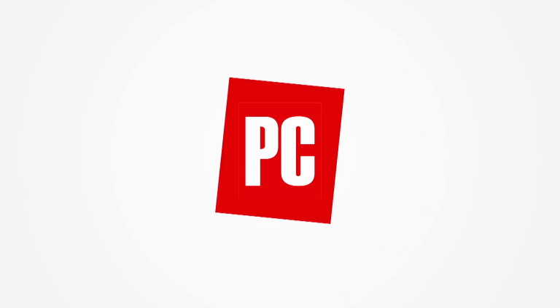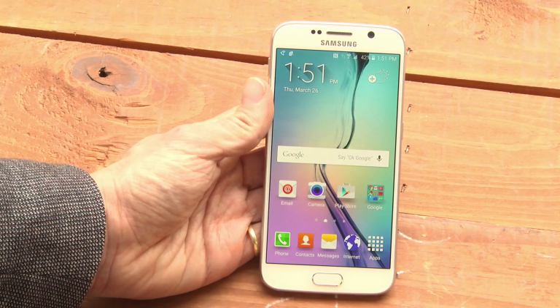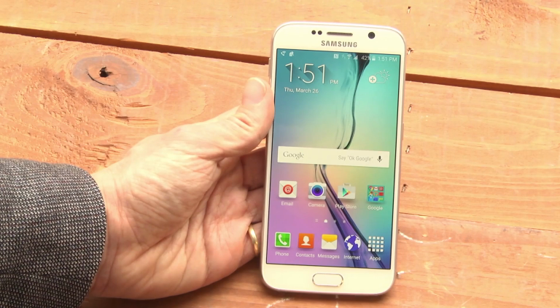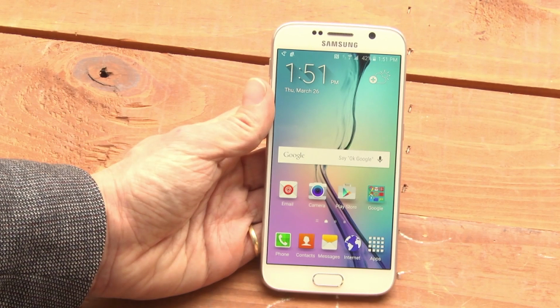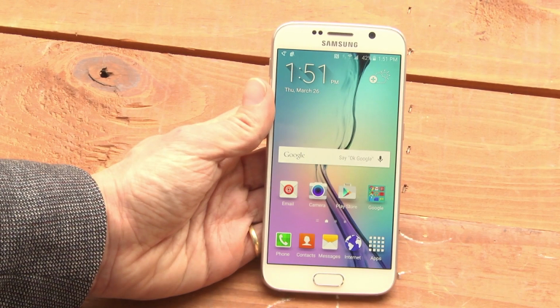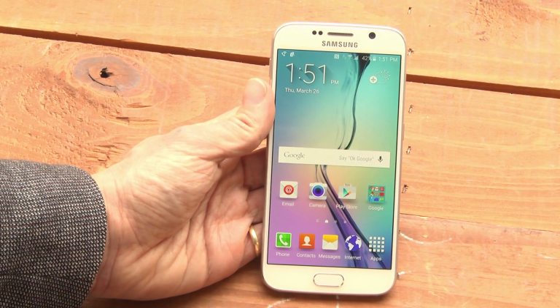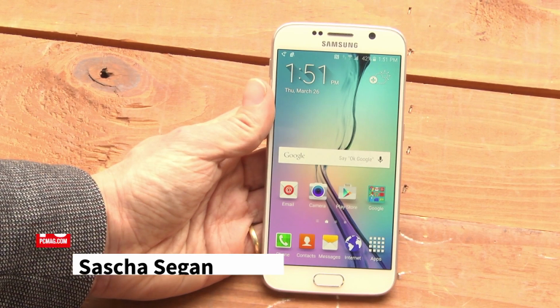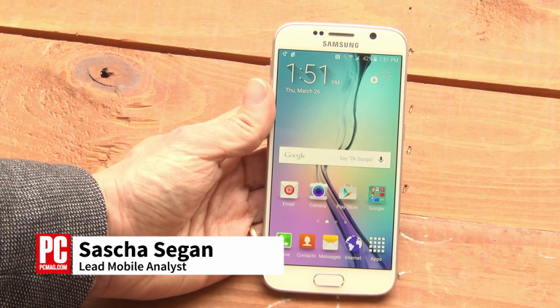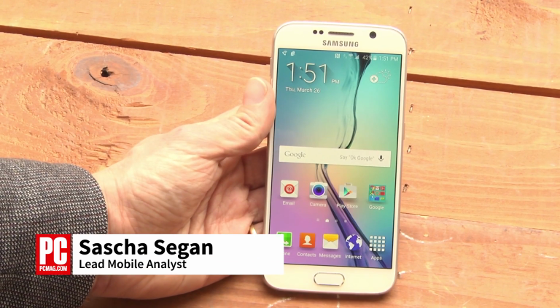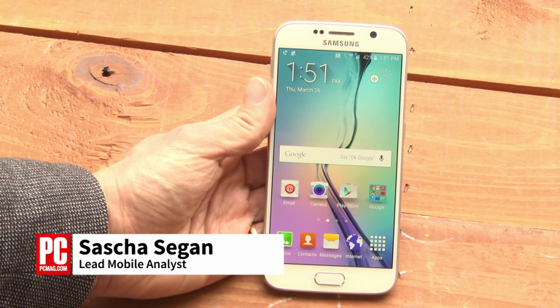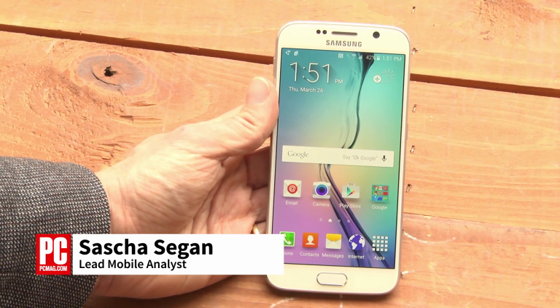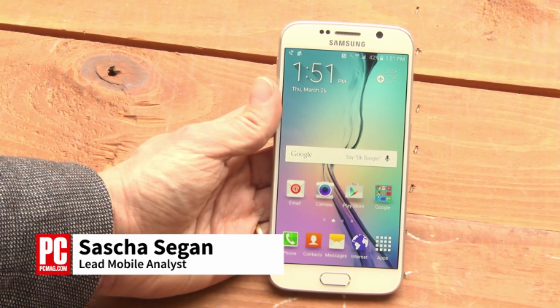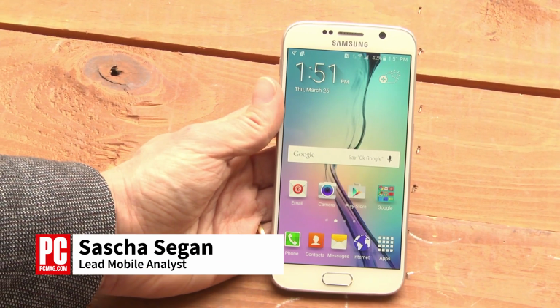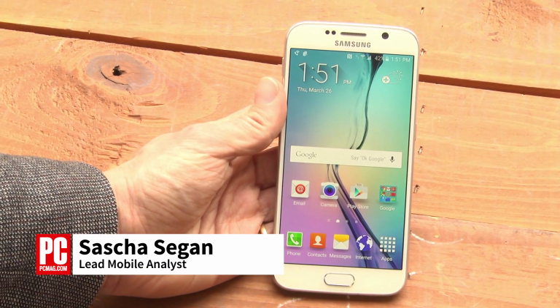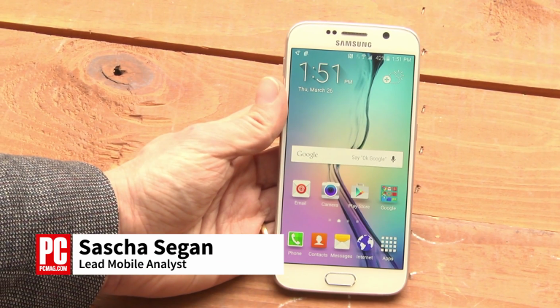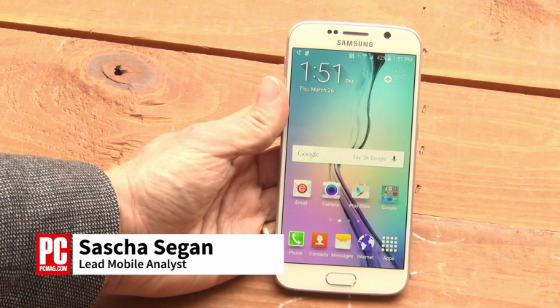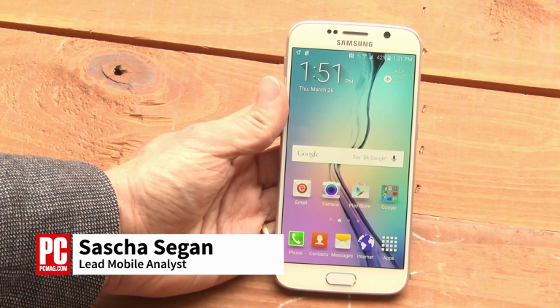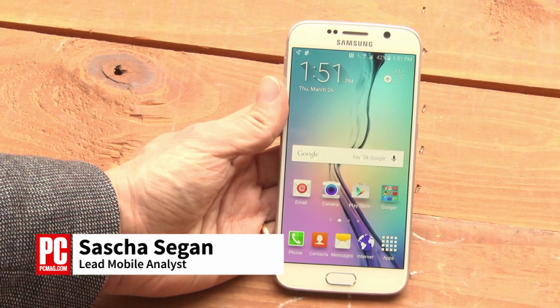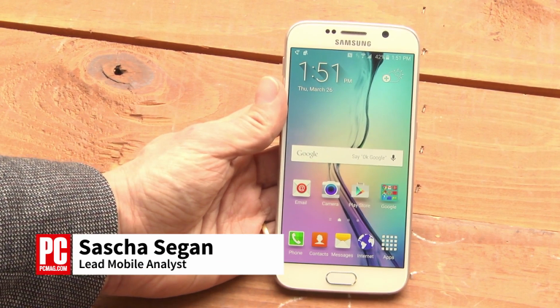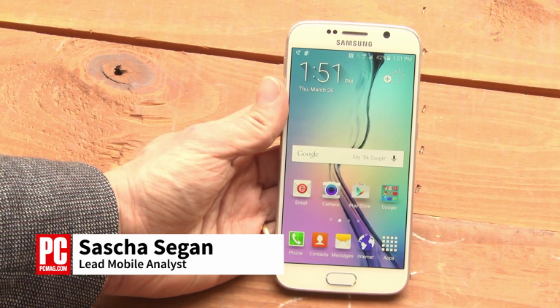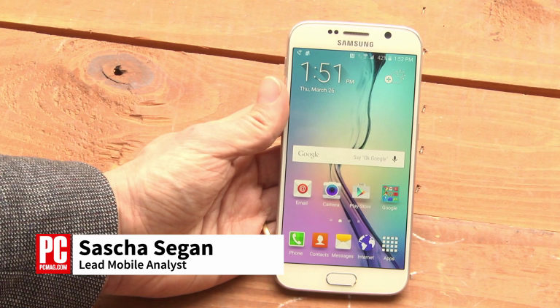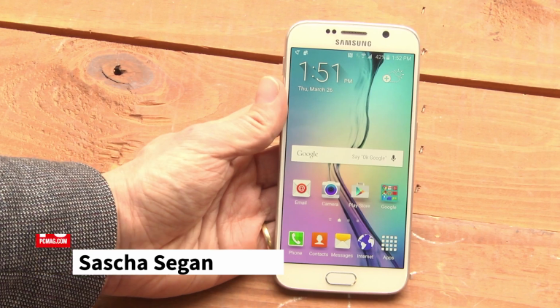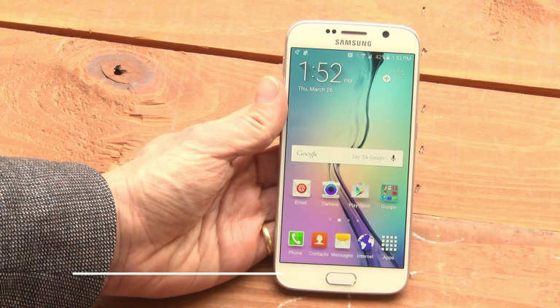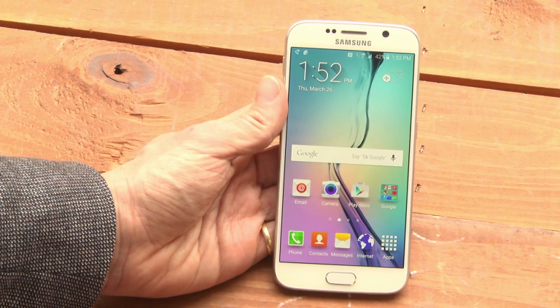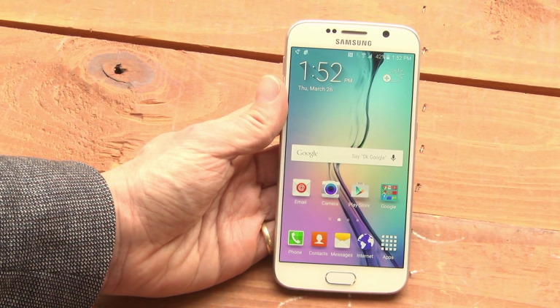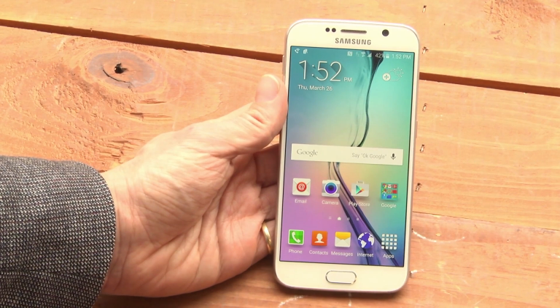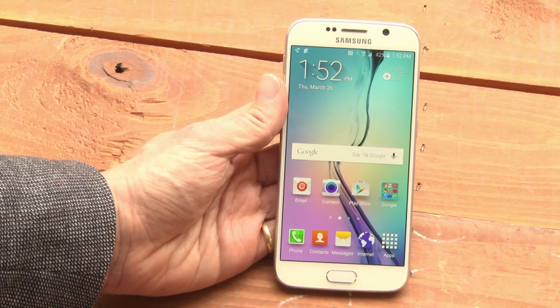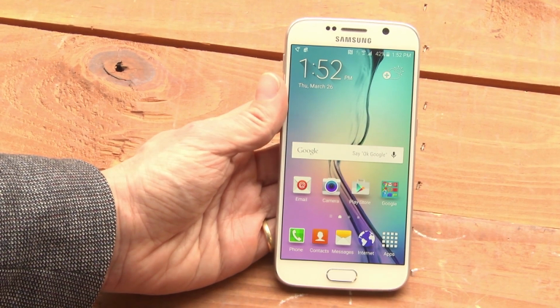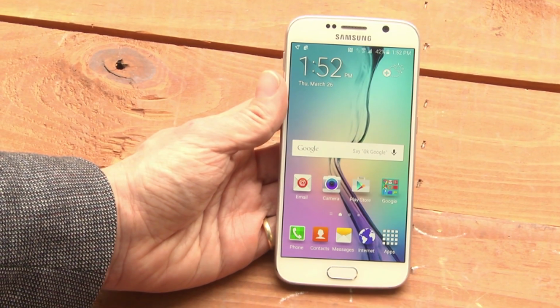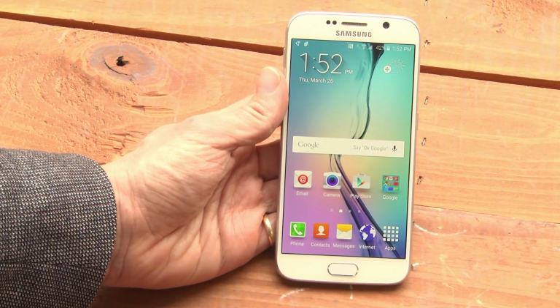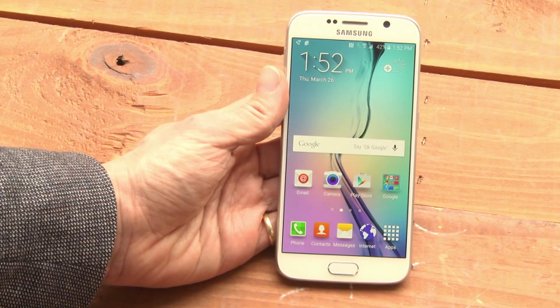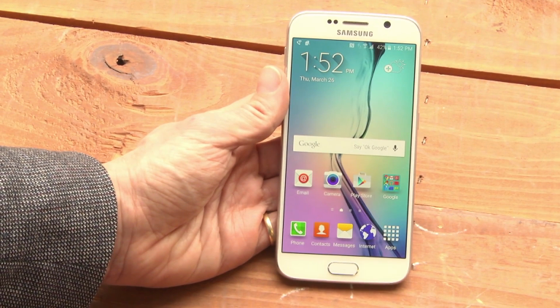Hi, this is Sasha Siegen from PCMag.com showing you how to set up the fingerprint scanner on the Samsung Galaxy S6.